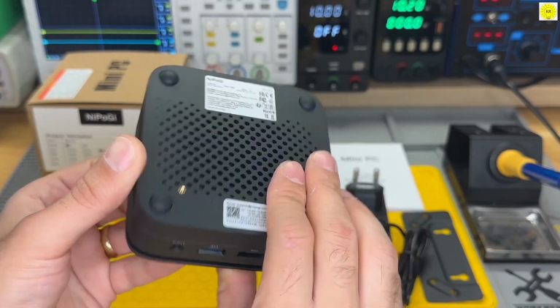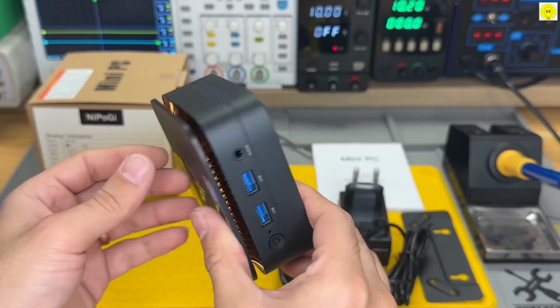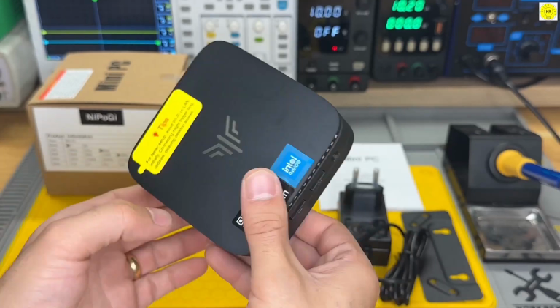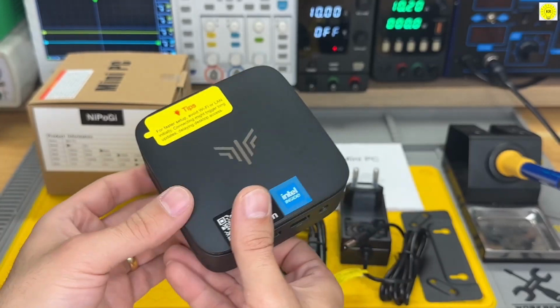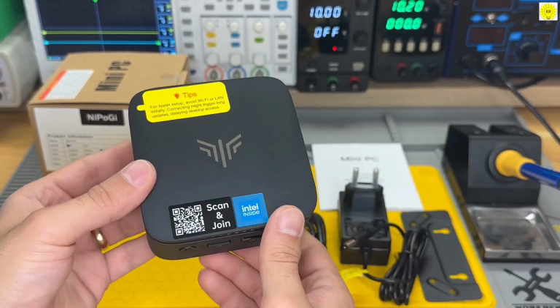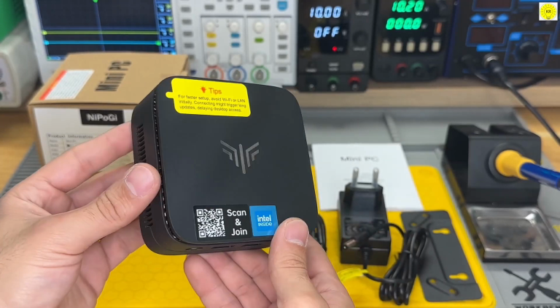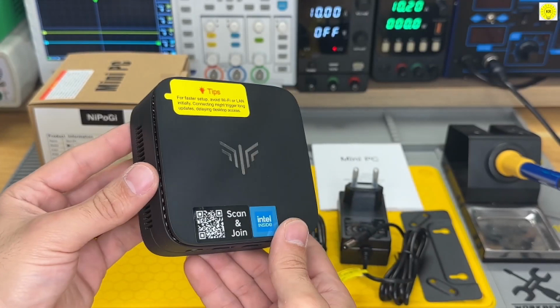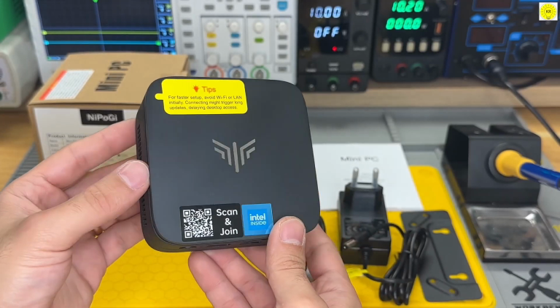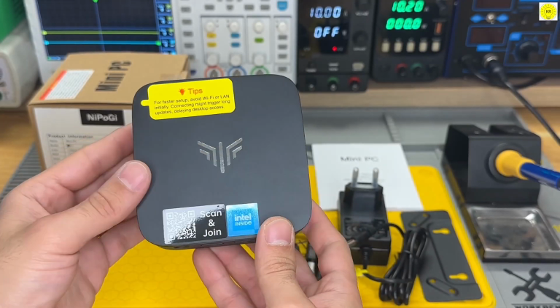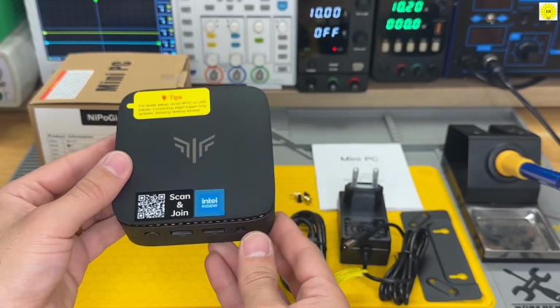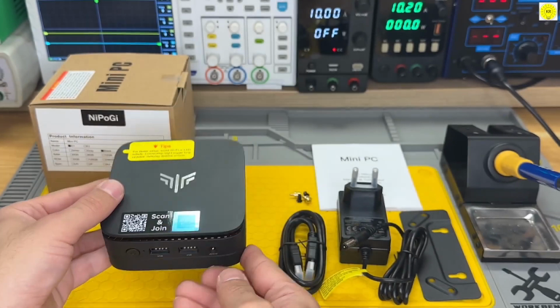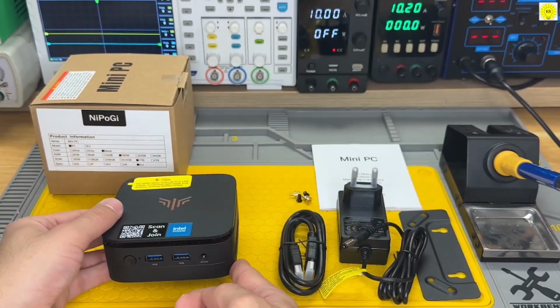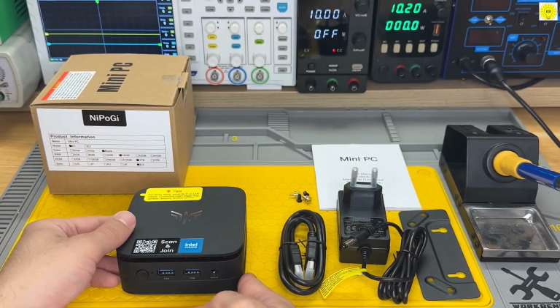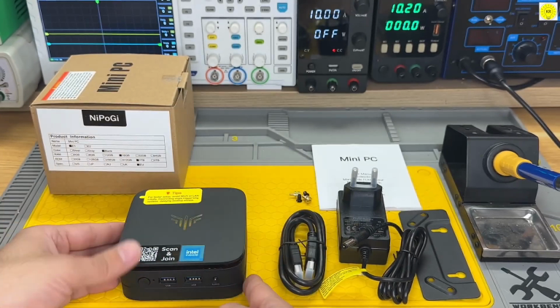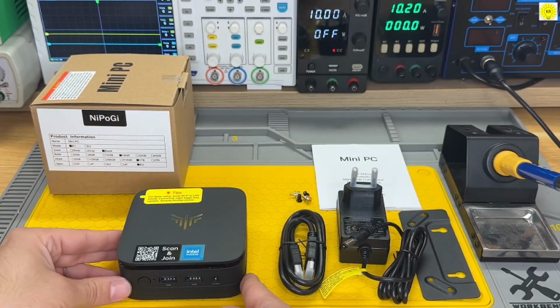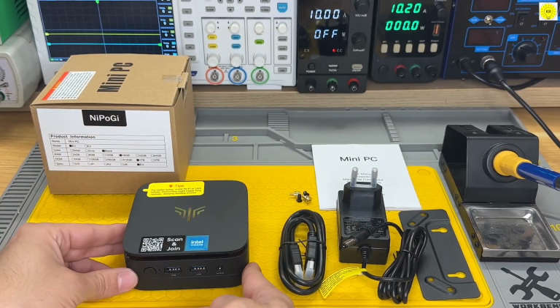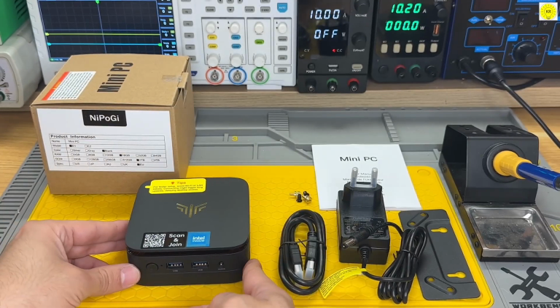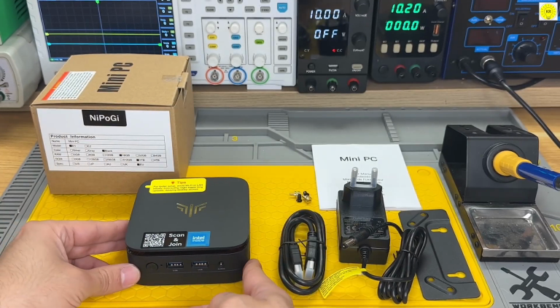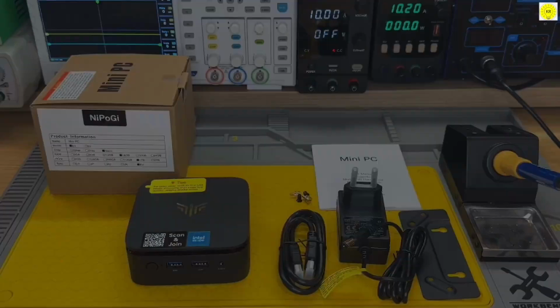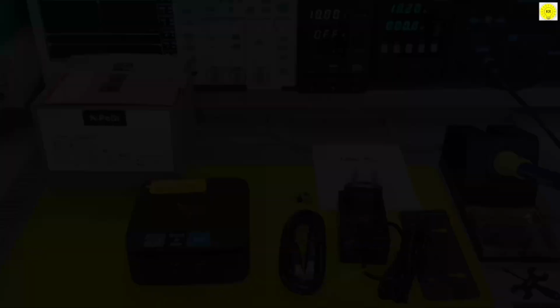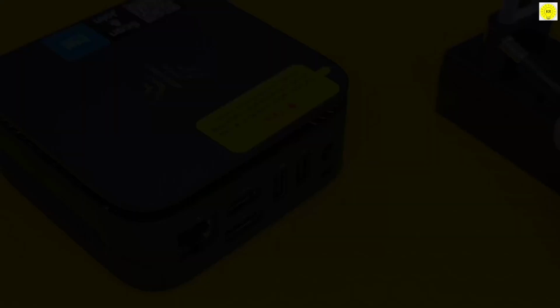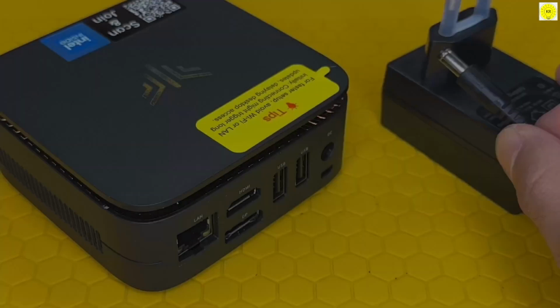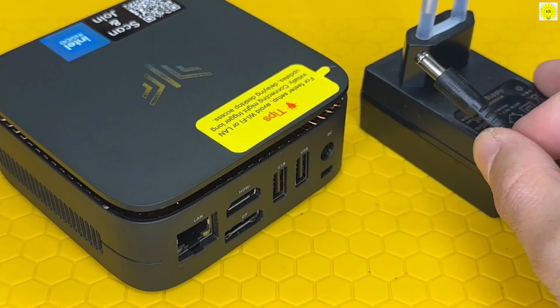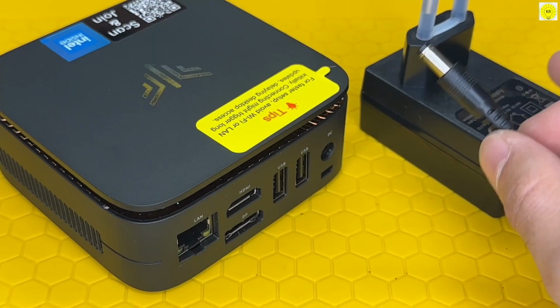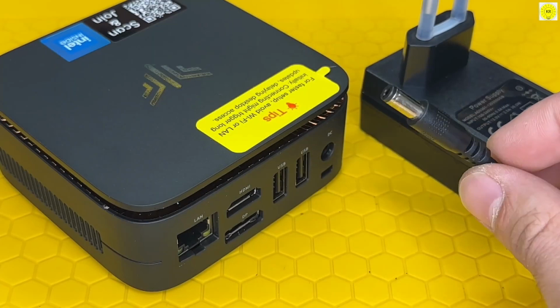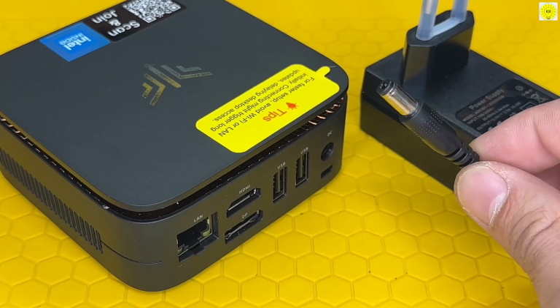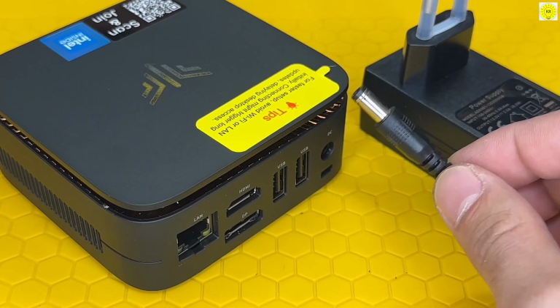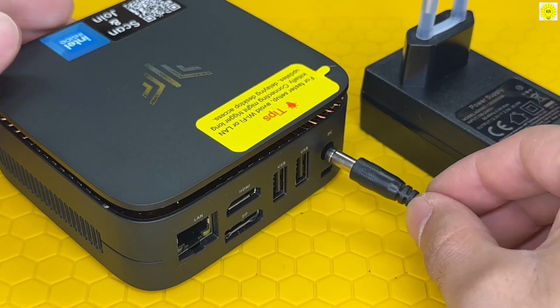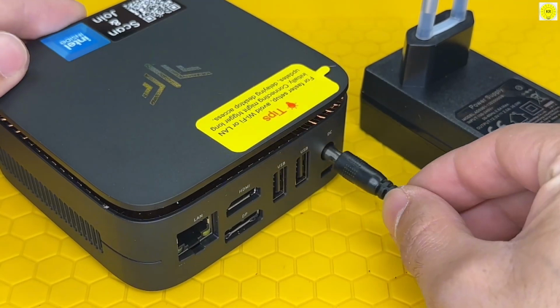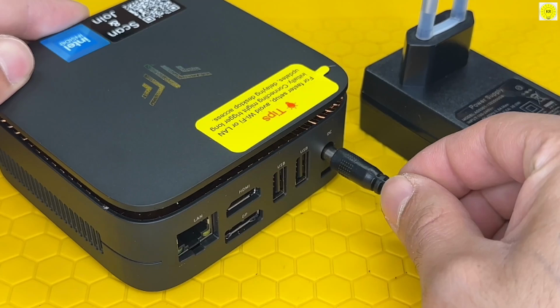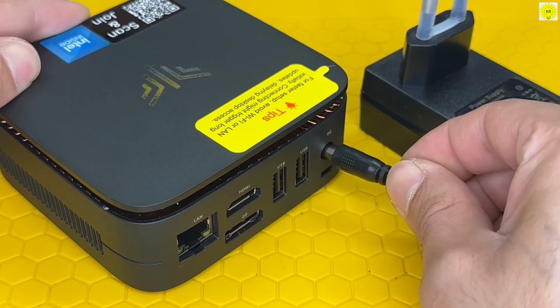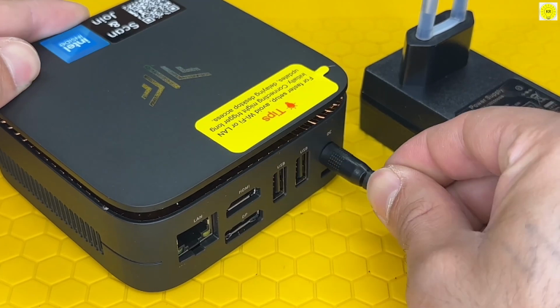However, for users looking for a reliable and affordable mini-PC for home or office use, the E1 is an excellent starting point.